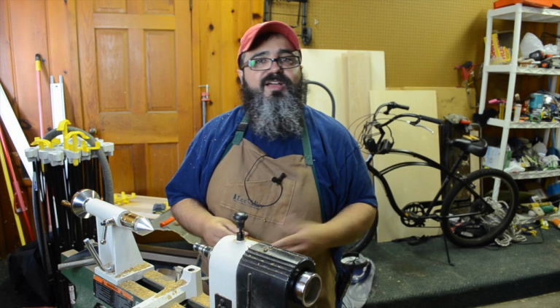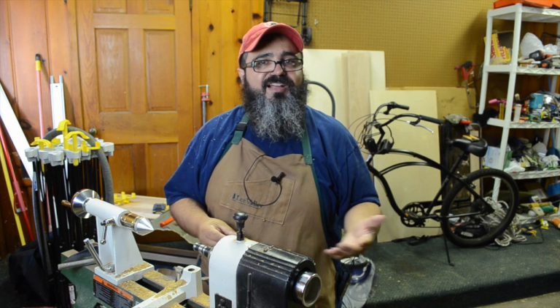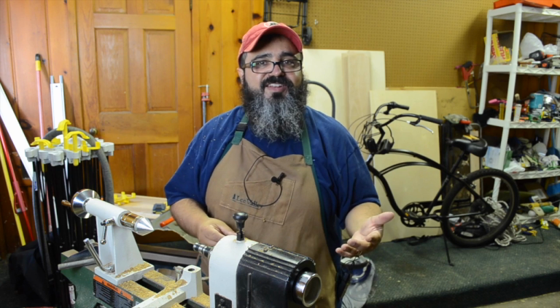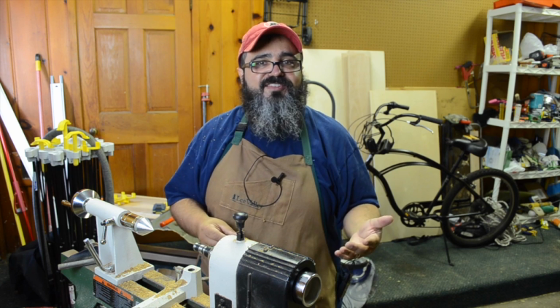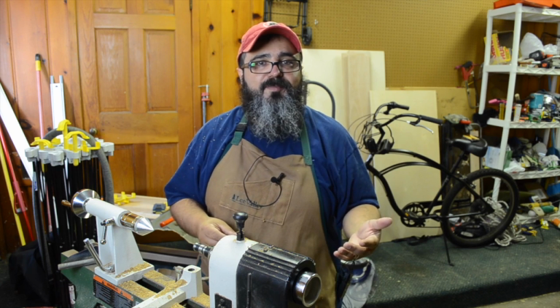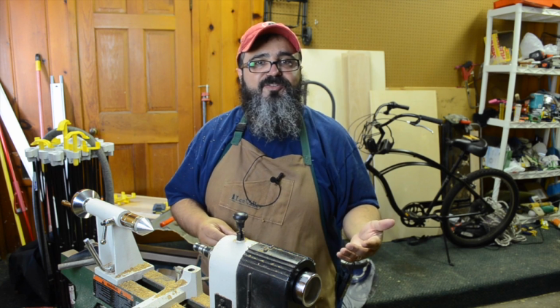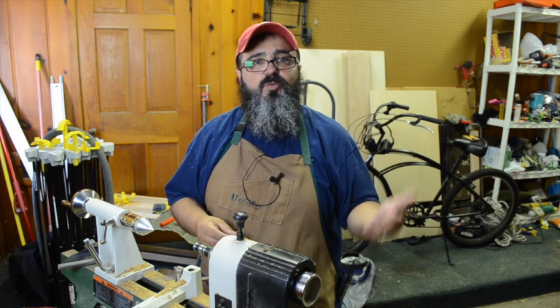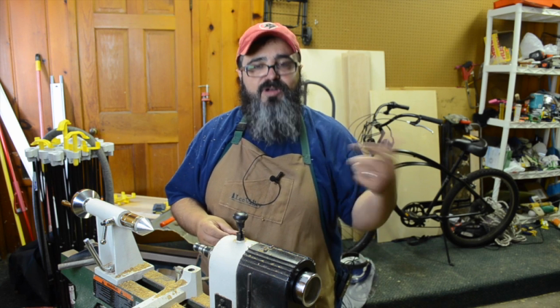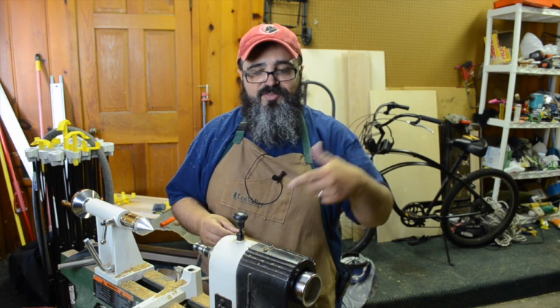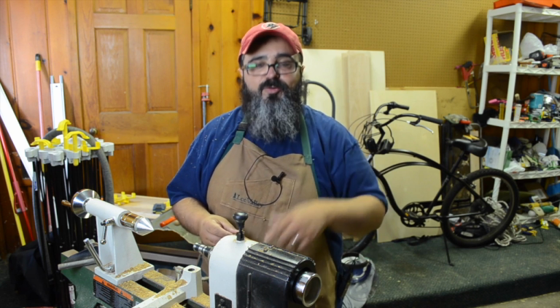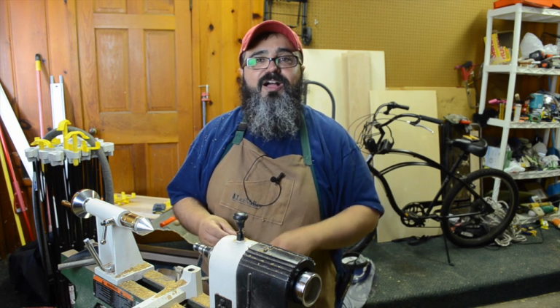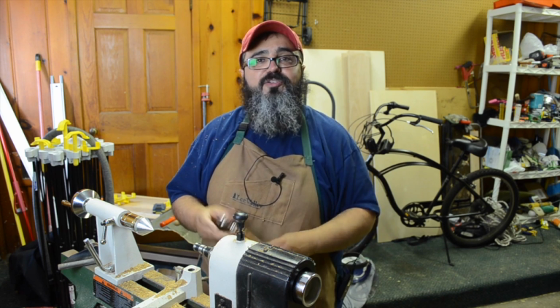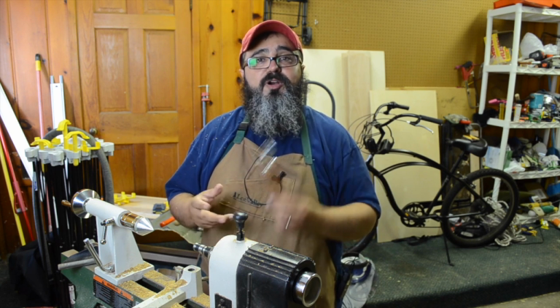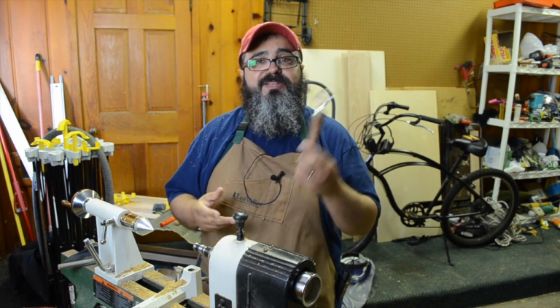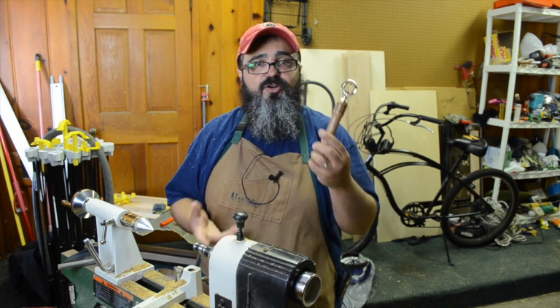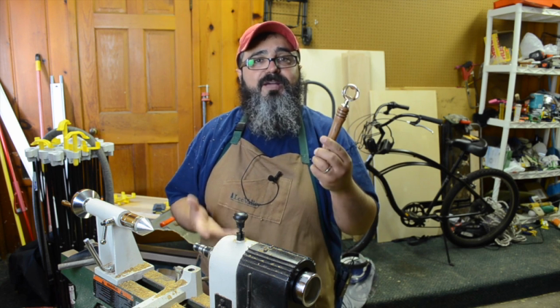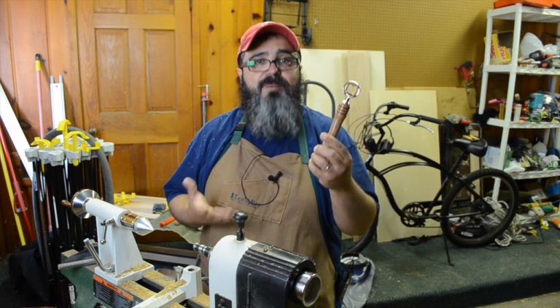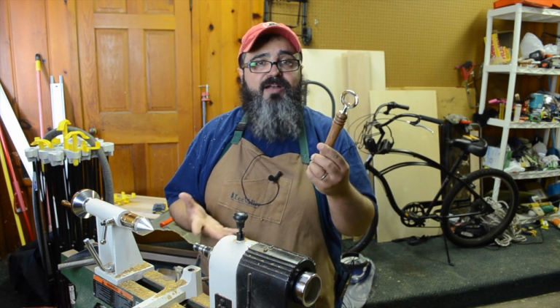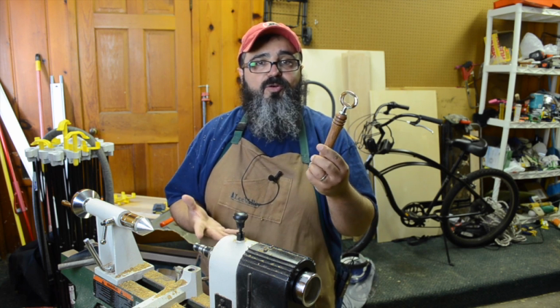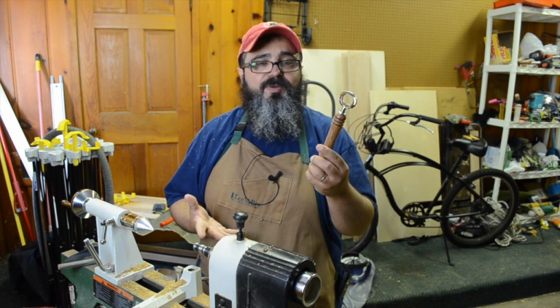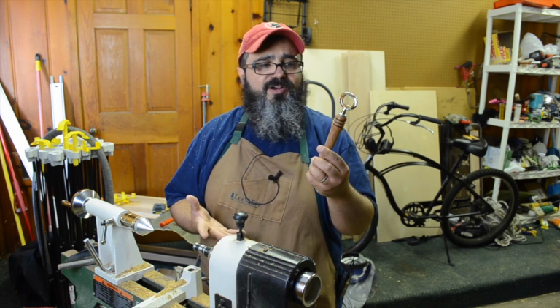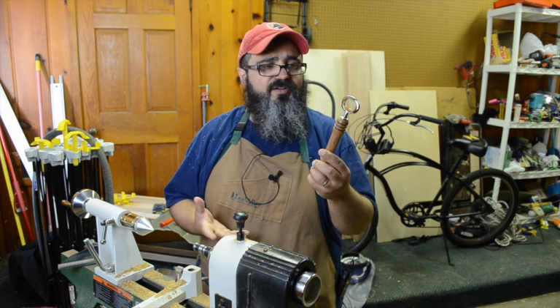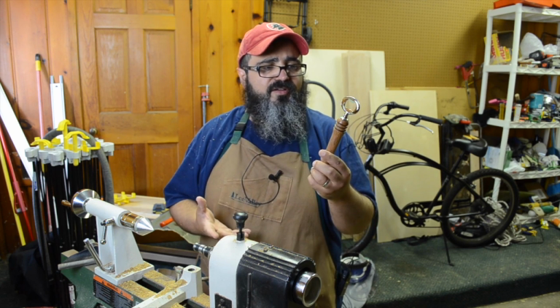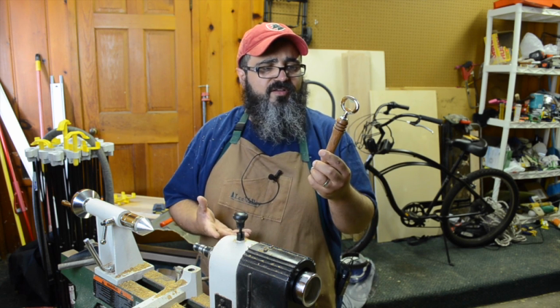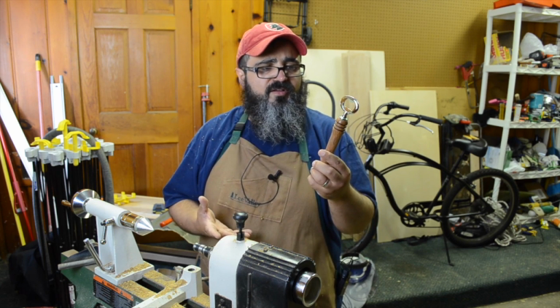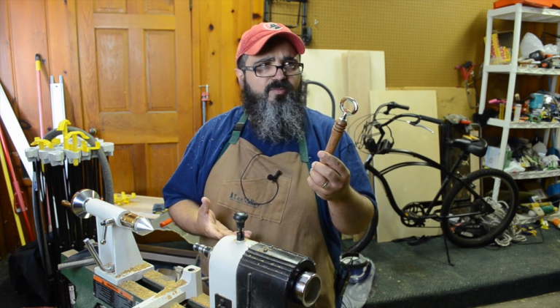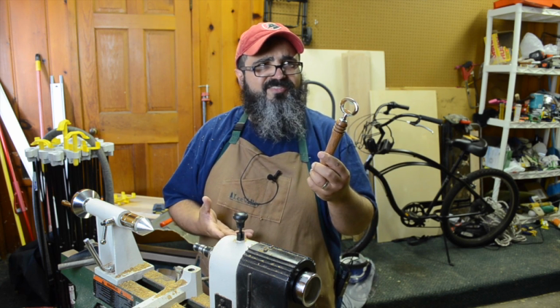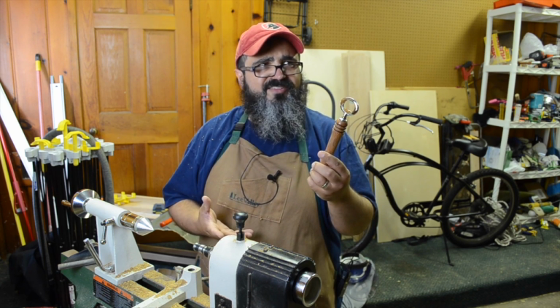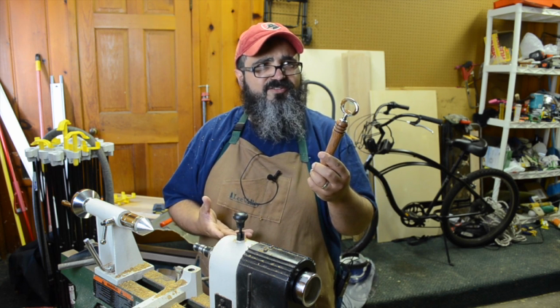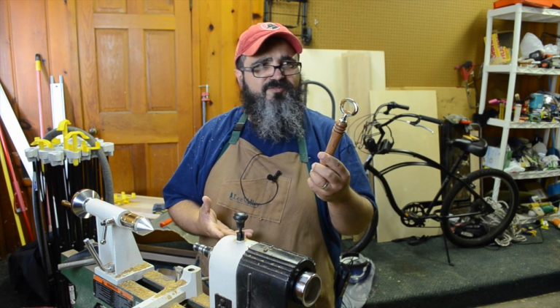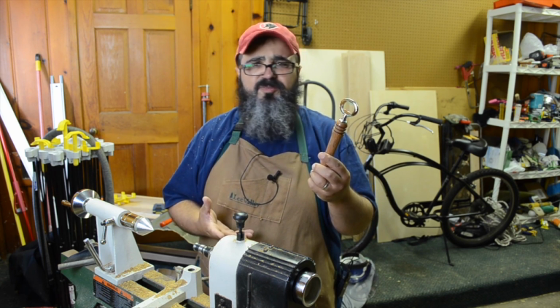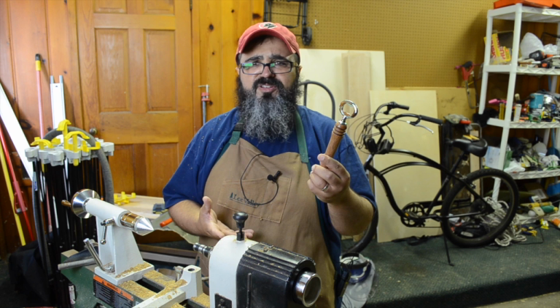On today's episode, we're out in the garage and we're going to be turning a bottle opener. Why does that sound so familiar?